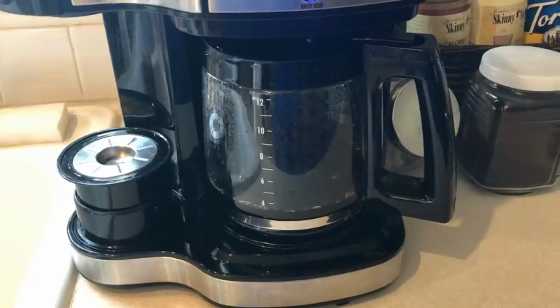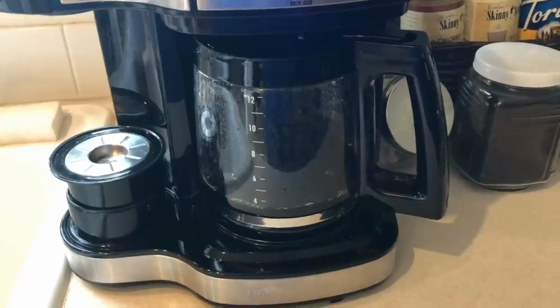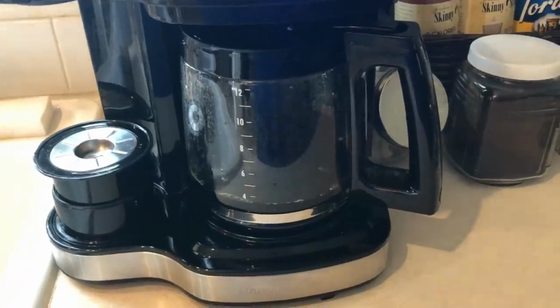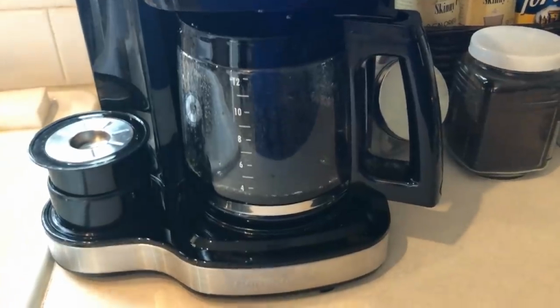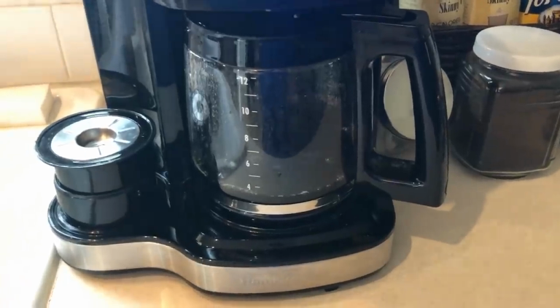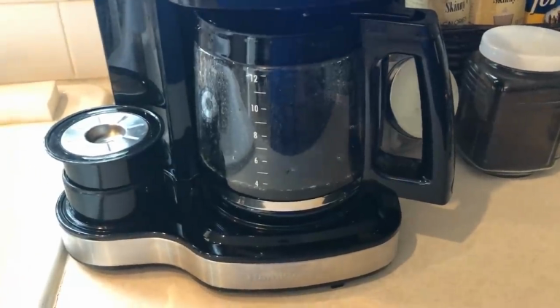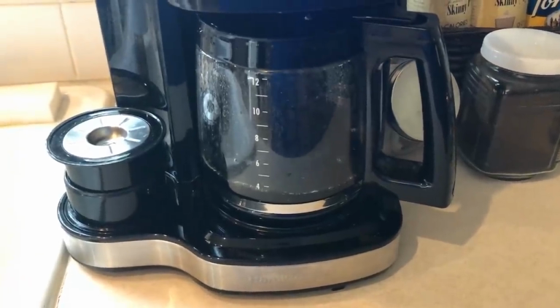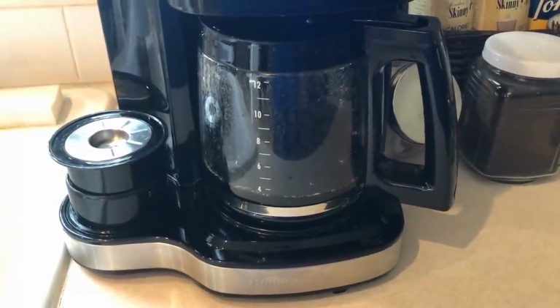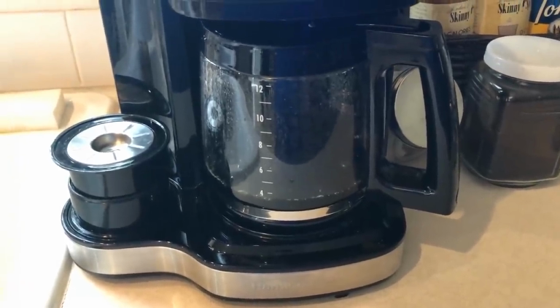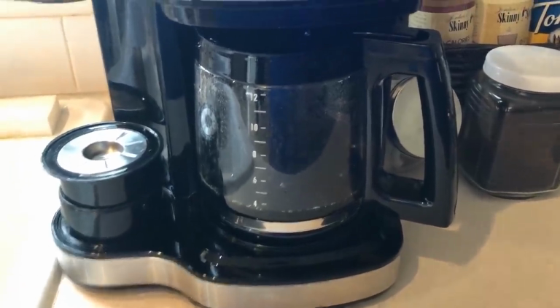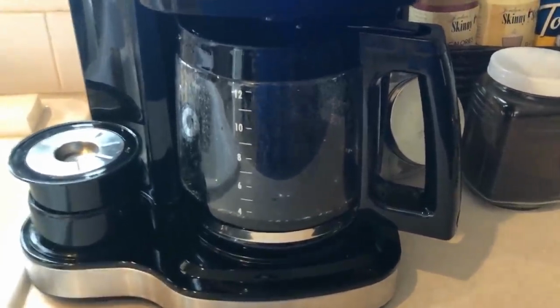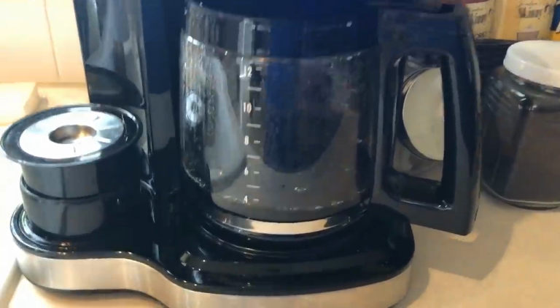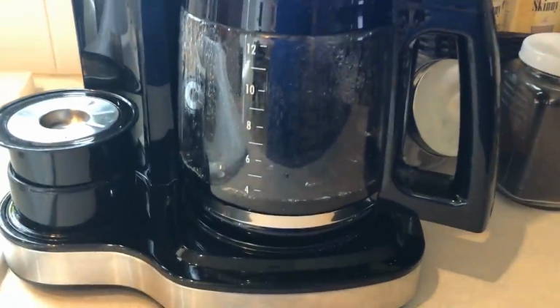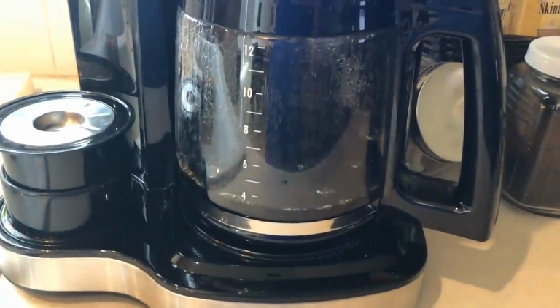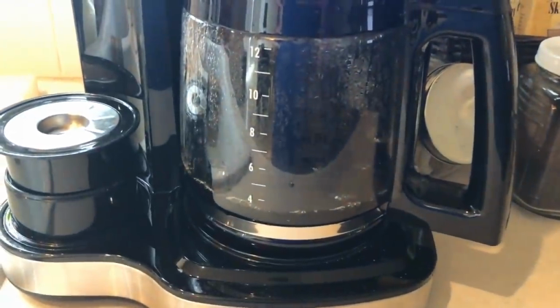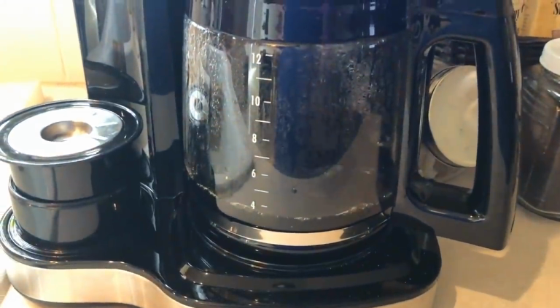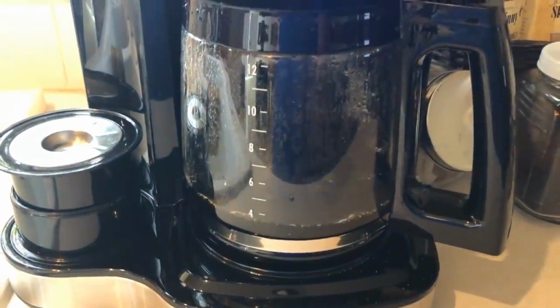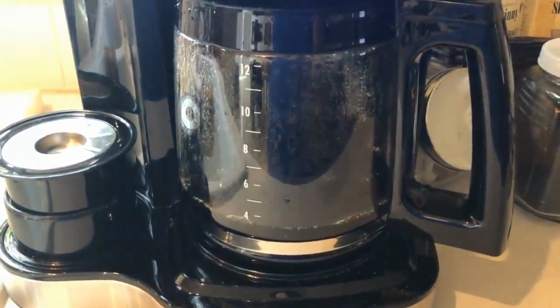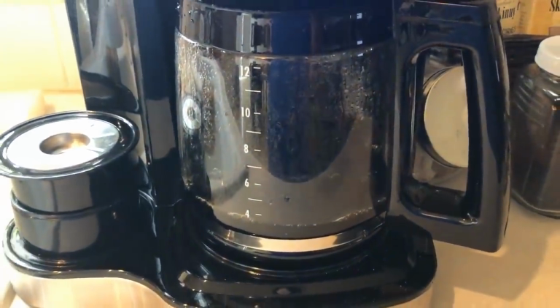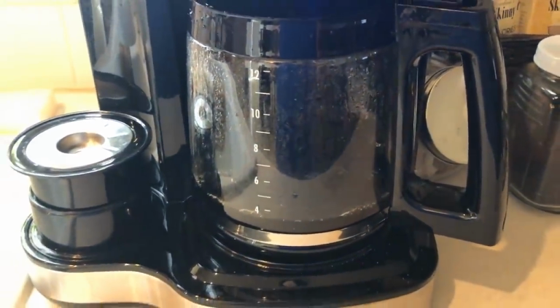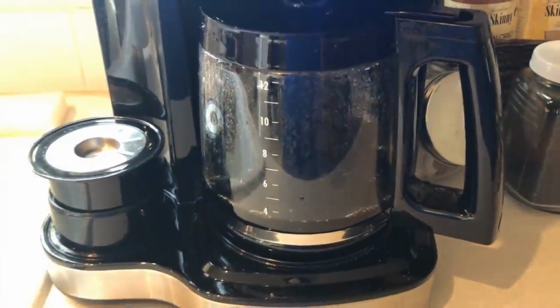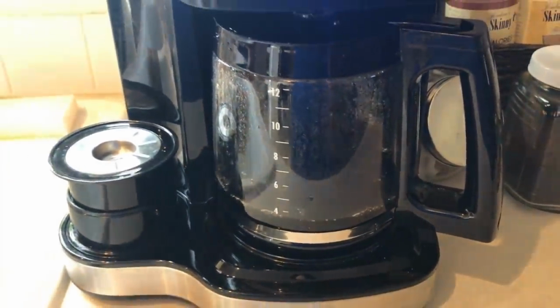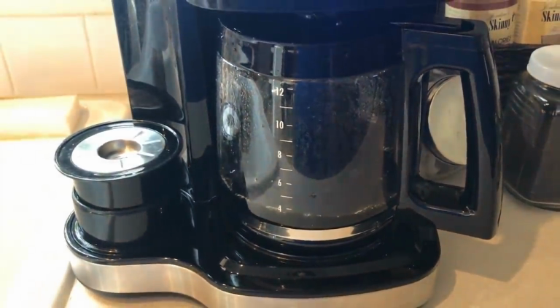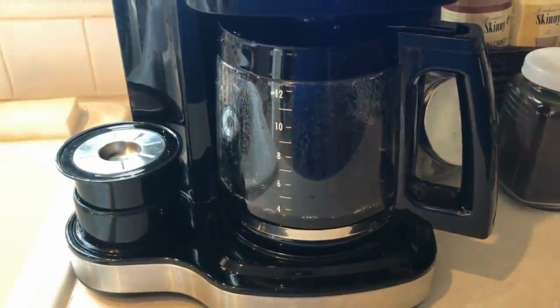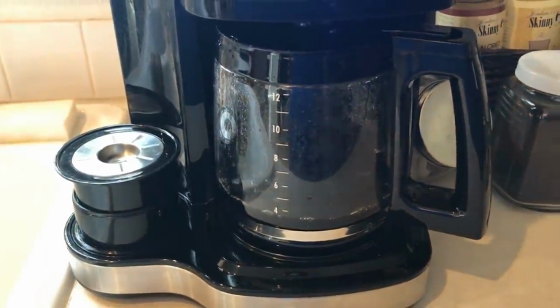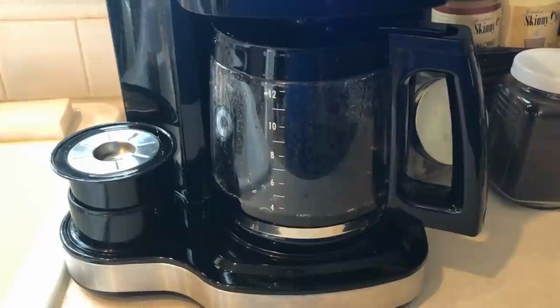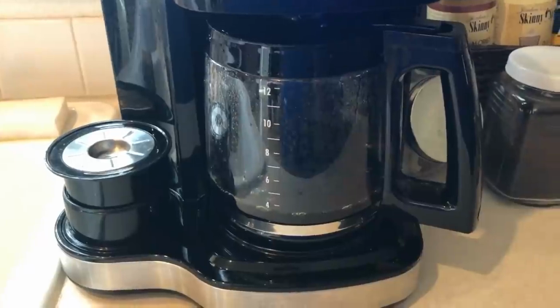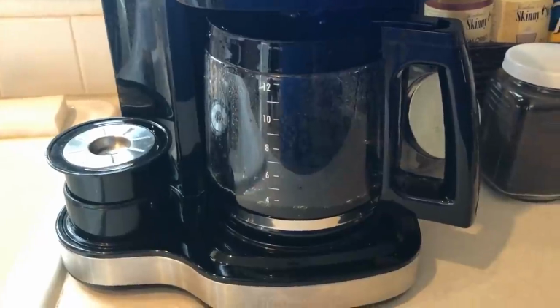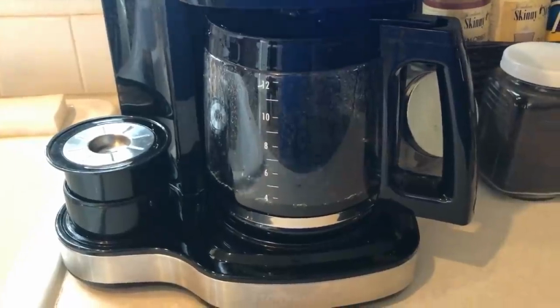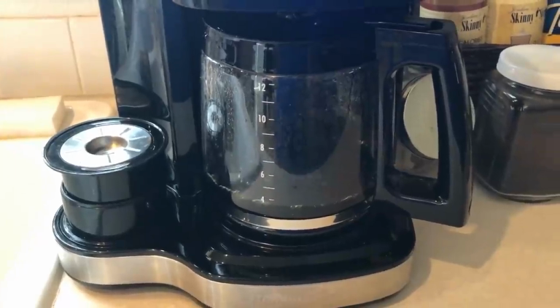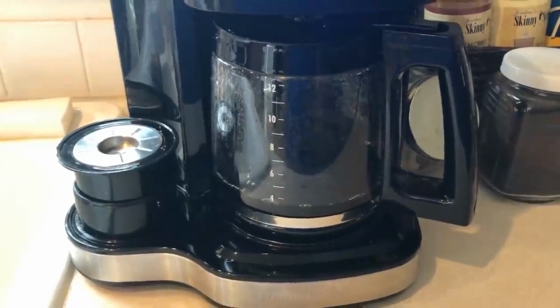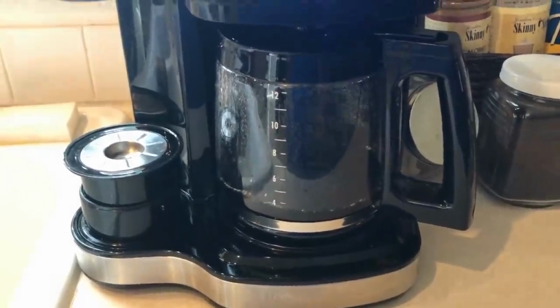Okay guys, so I'm getting ready to do some meal prep. First things first, coffee to fuel my meal prep.